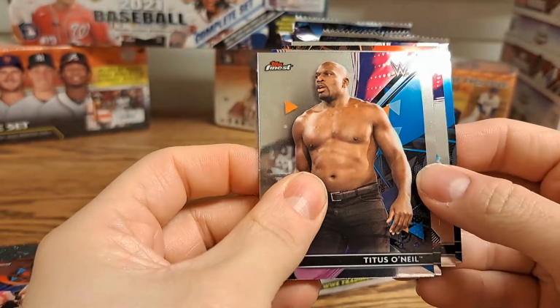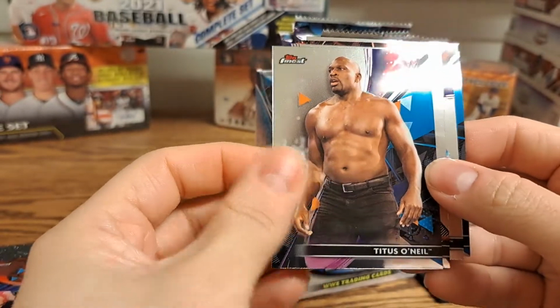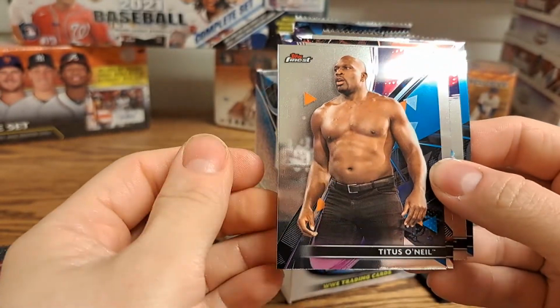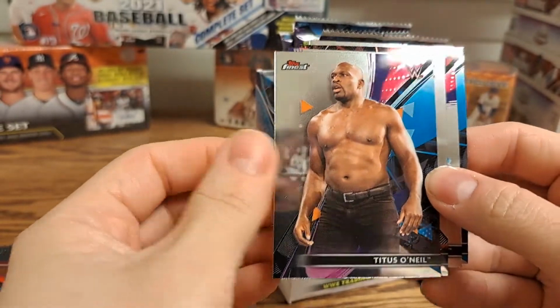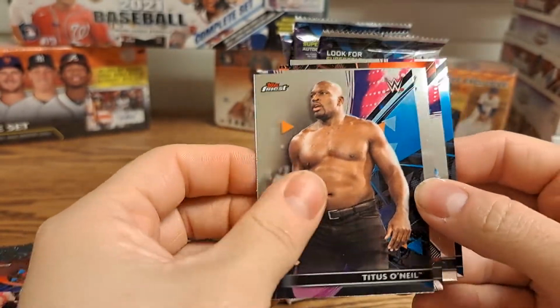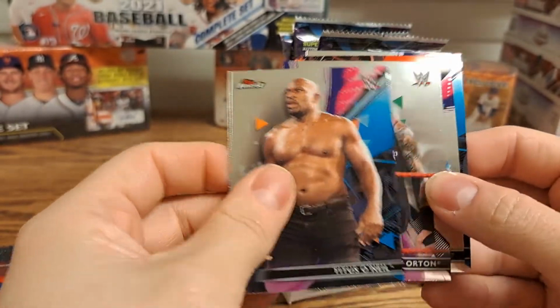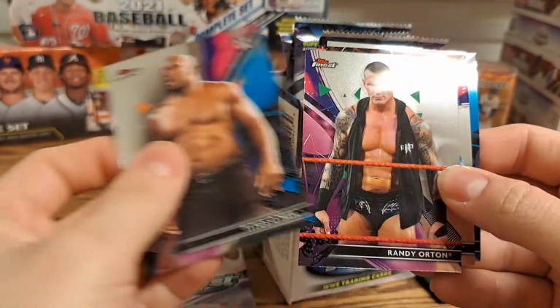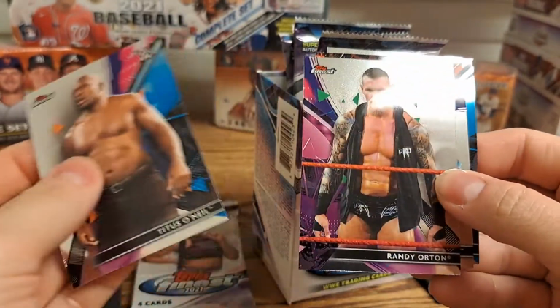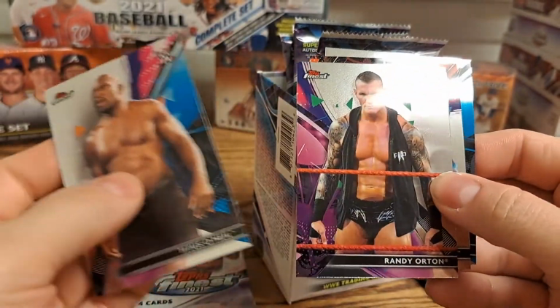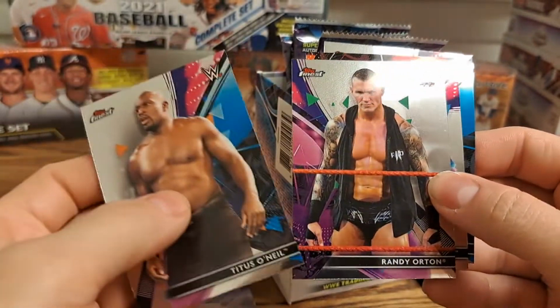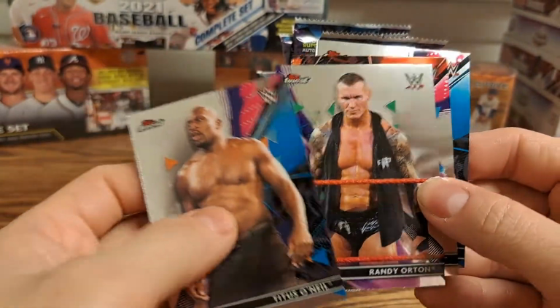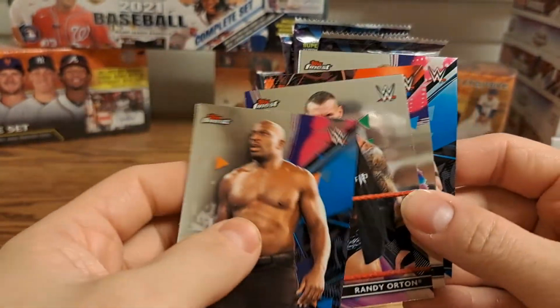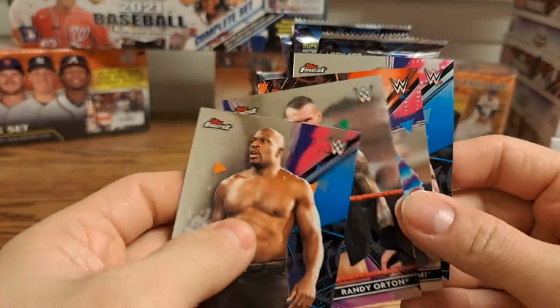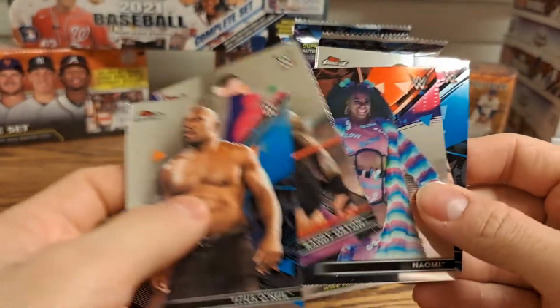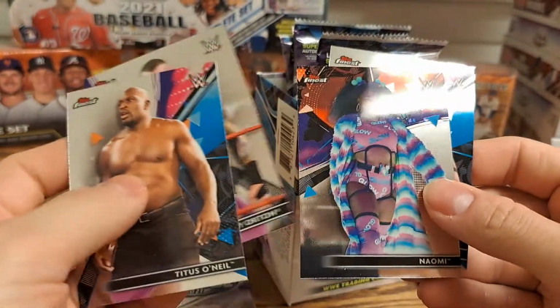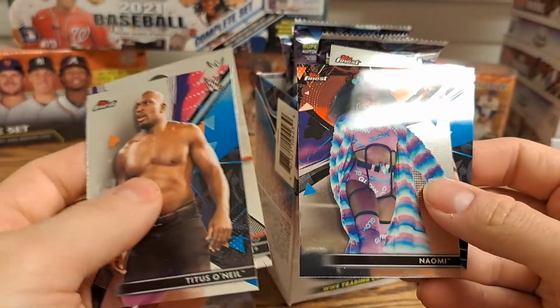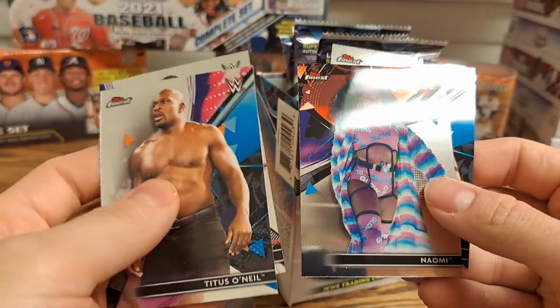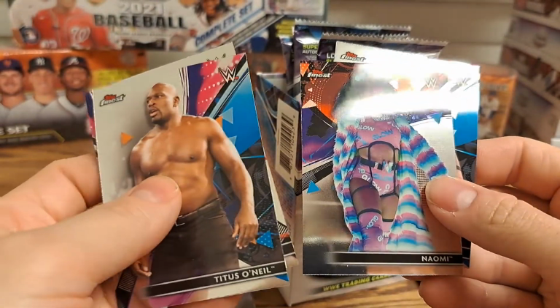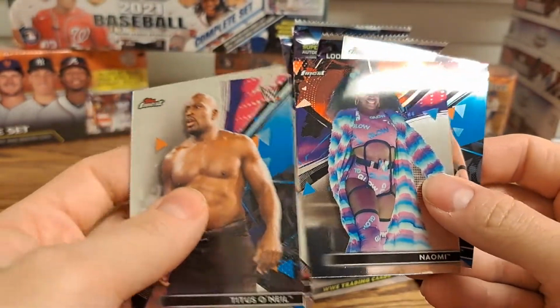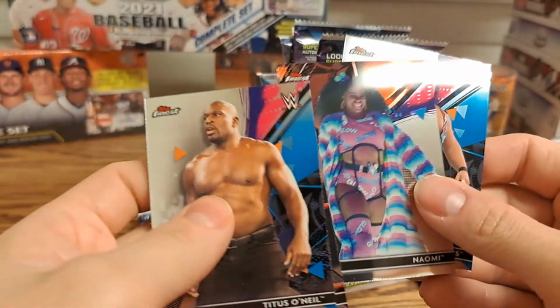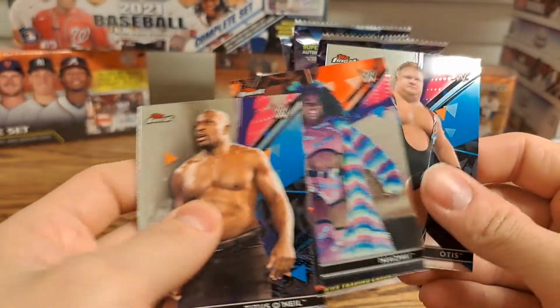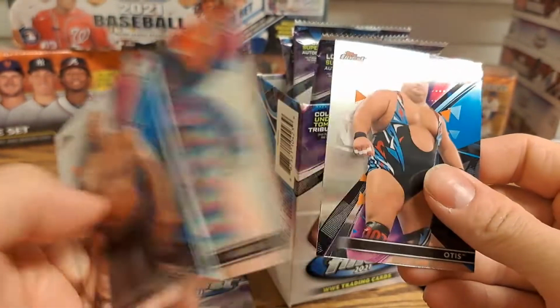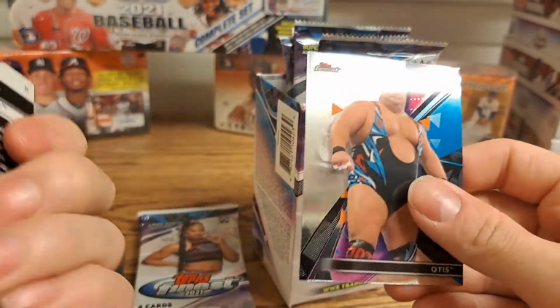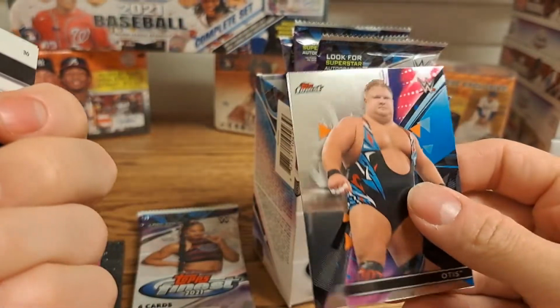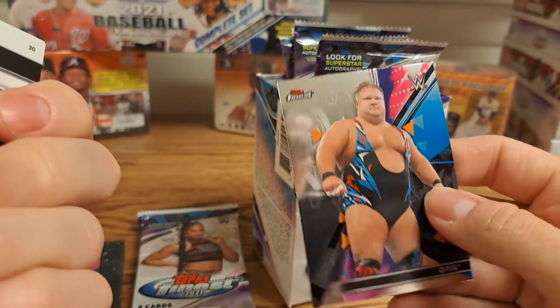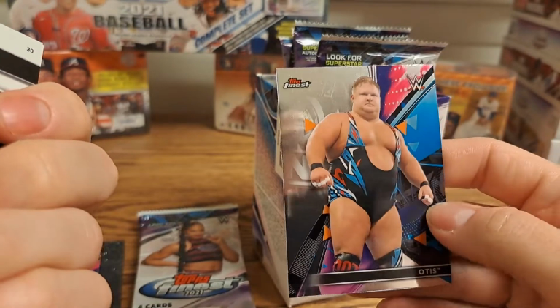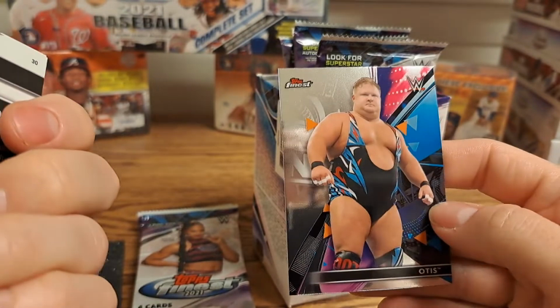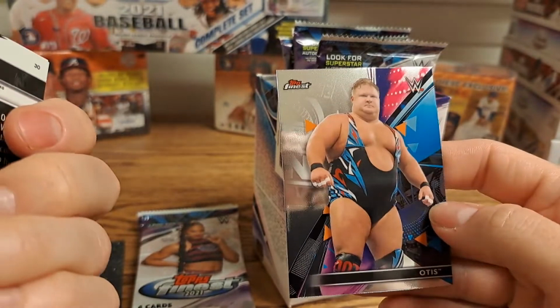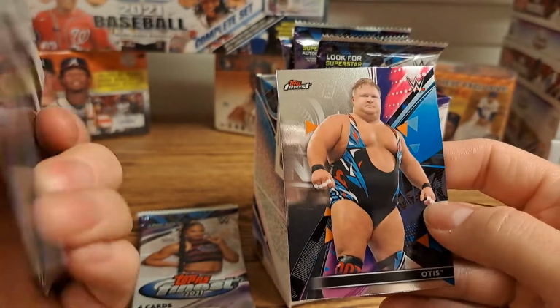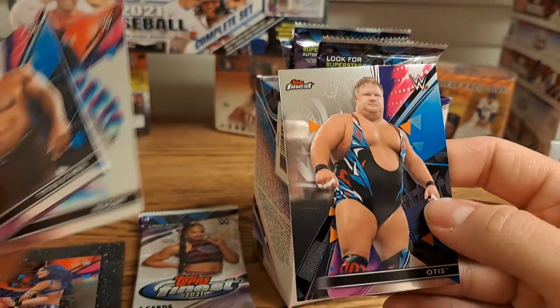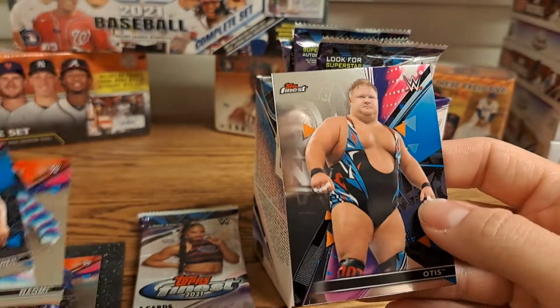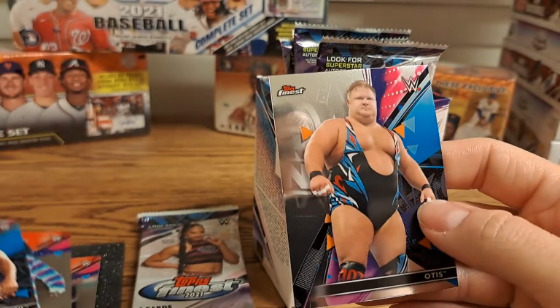Titus O'Neil, Randy Orton, a Naomi, and an Otis.